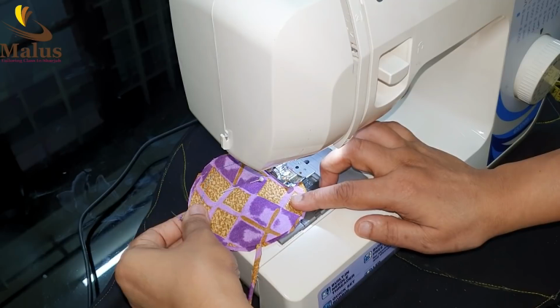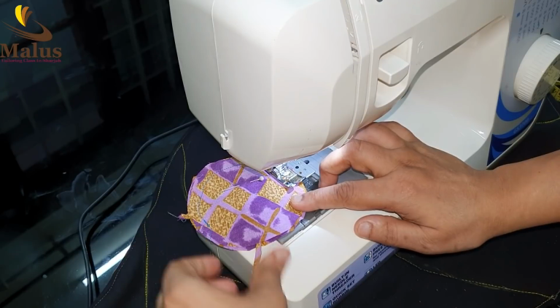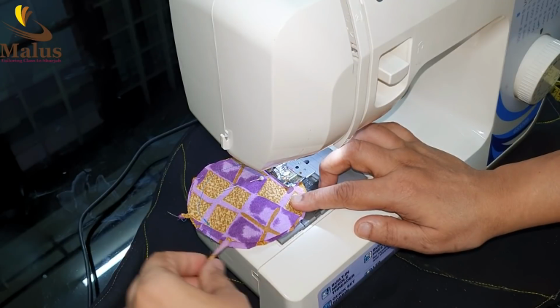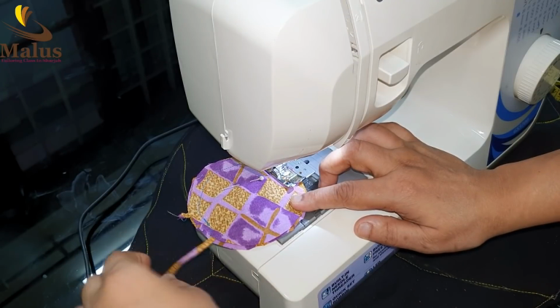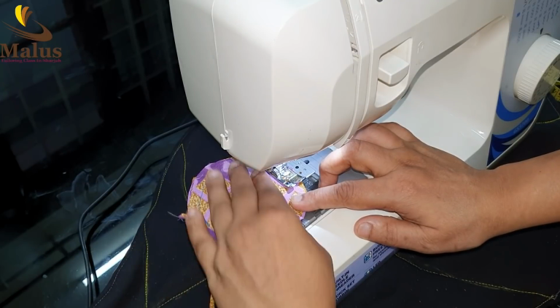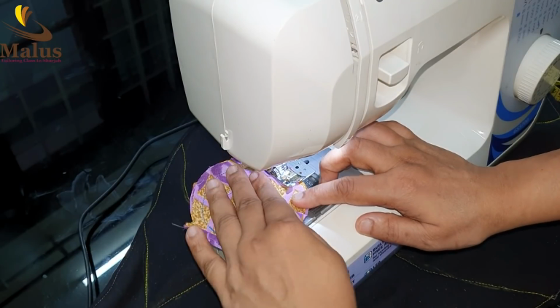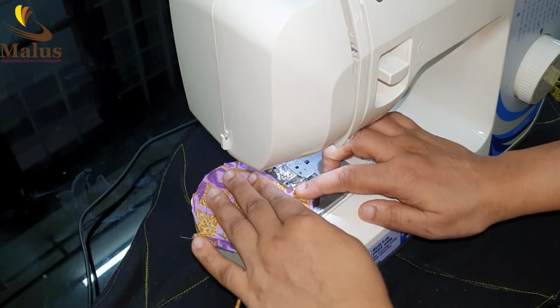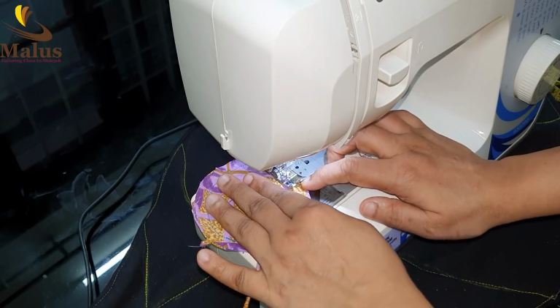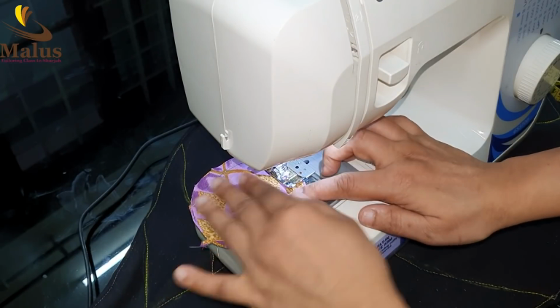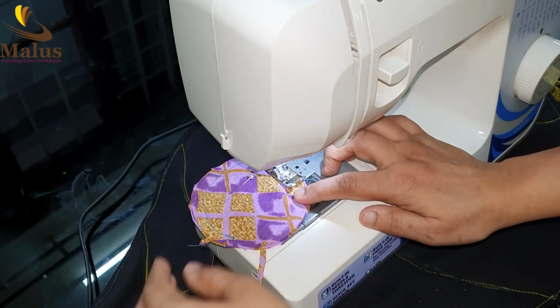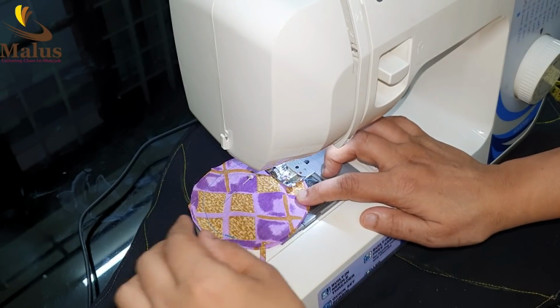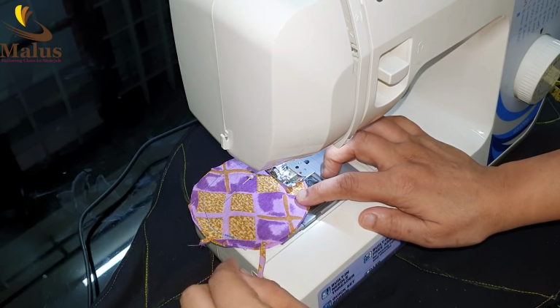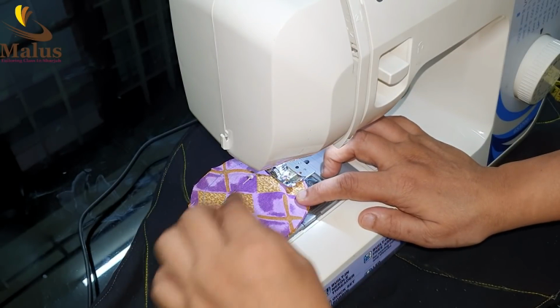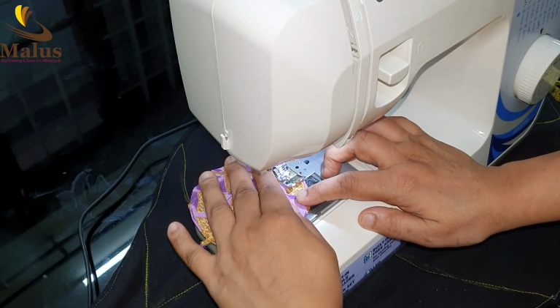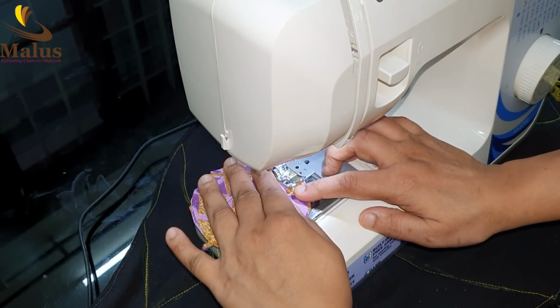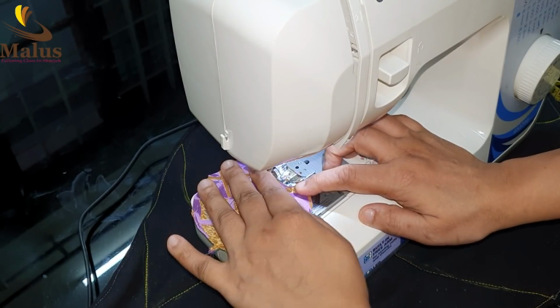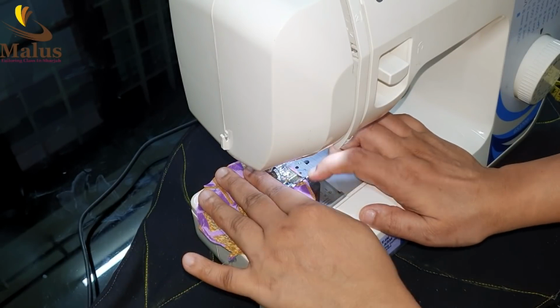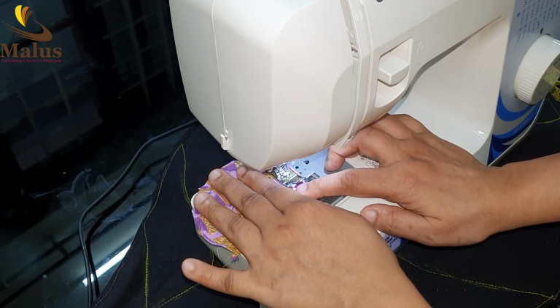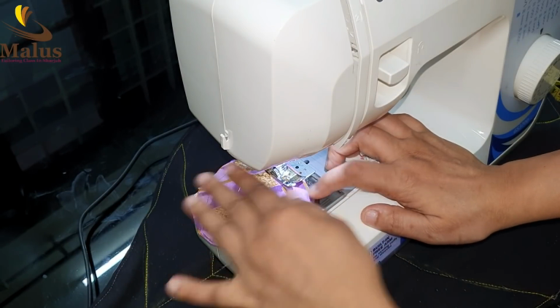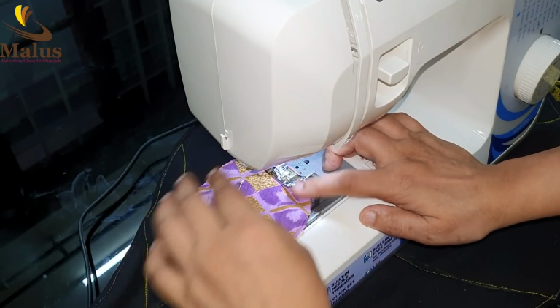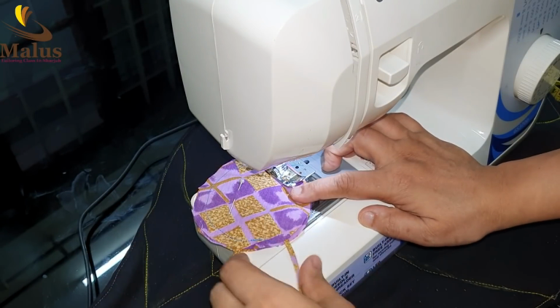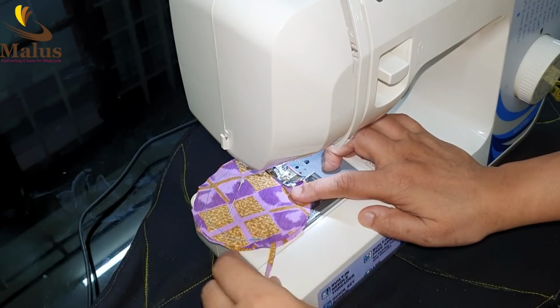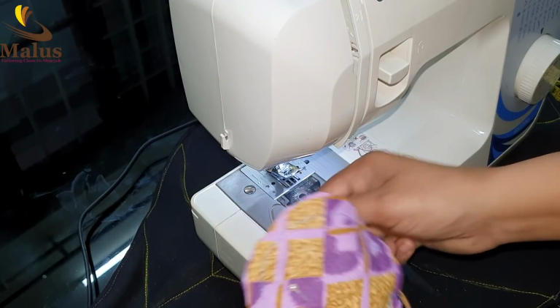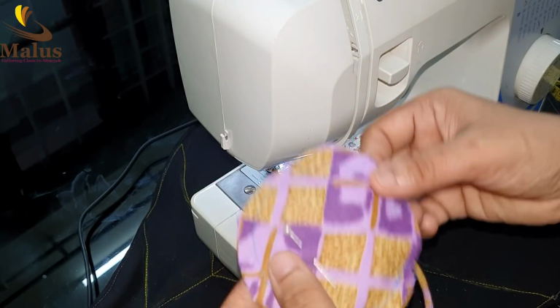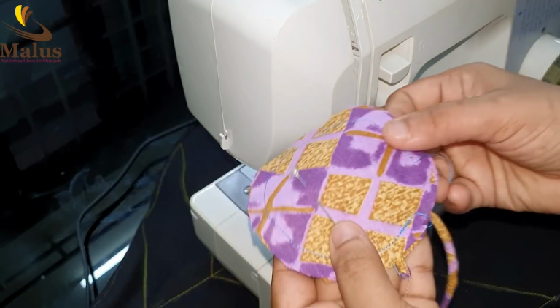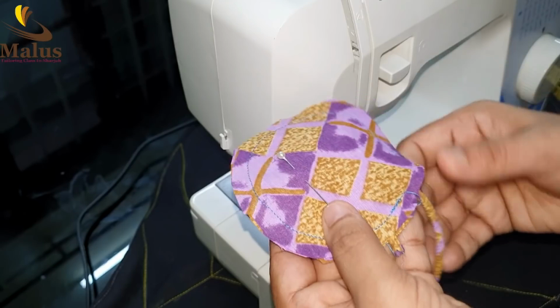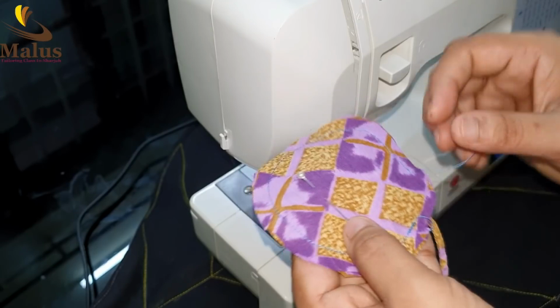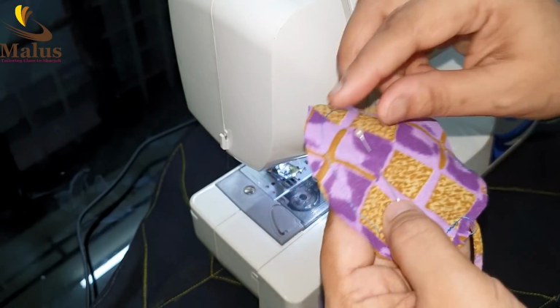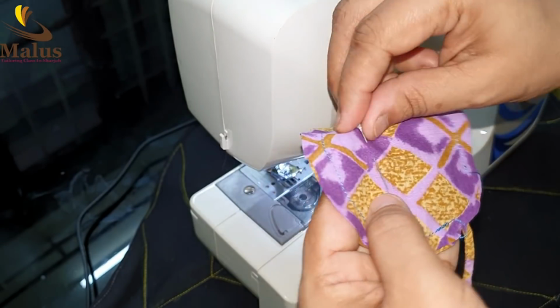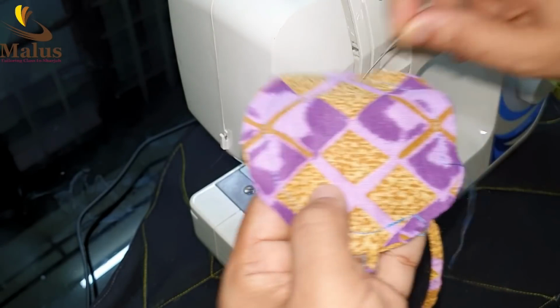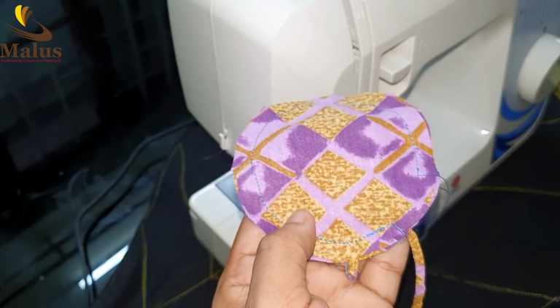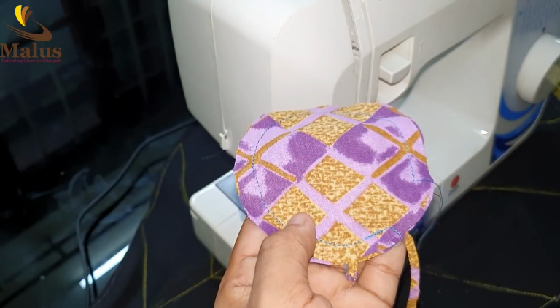When we are crossing the edge, we are going to make a stitch.